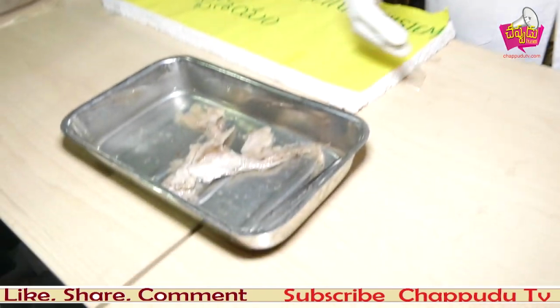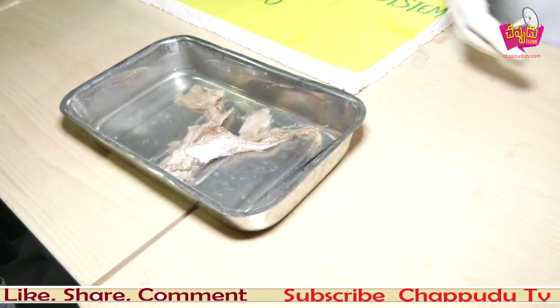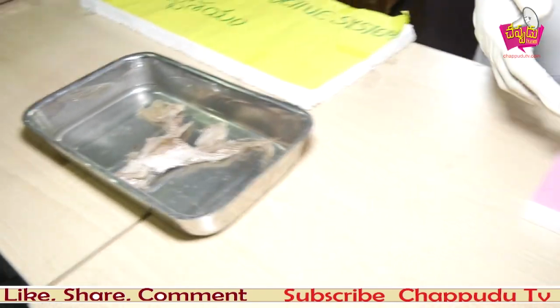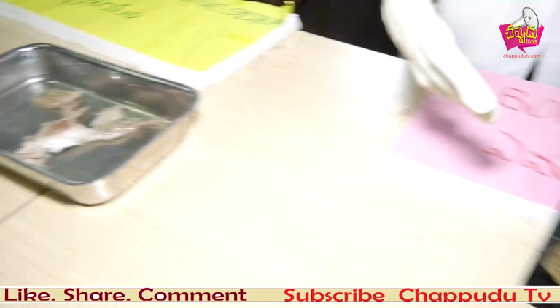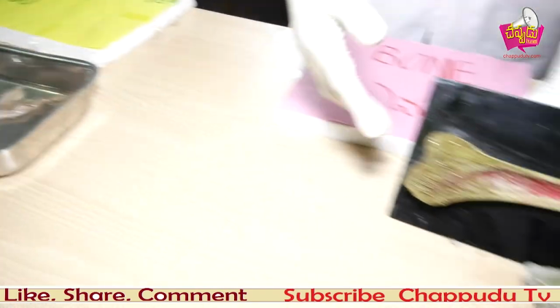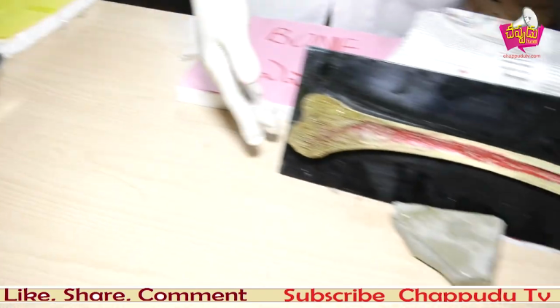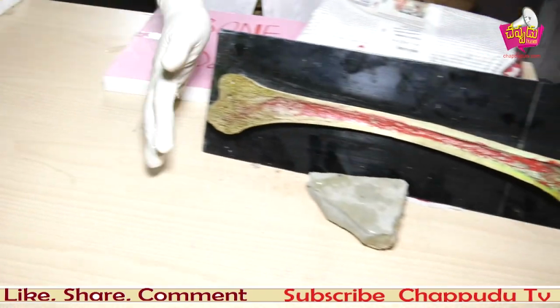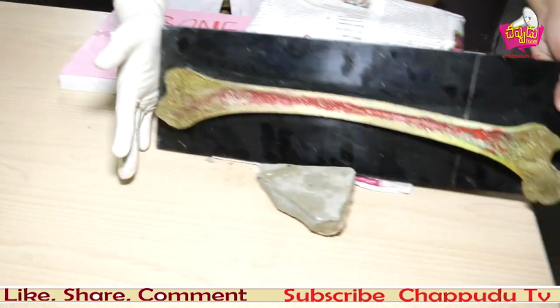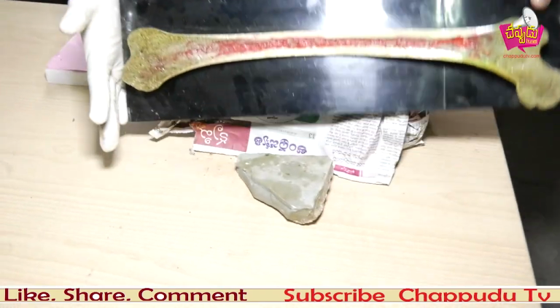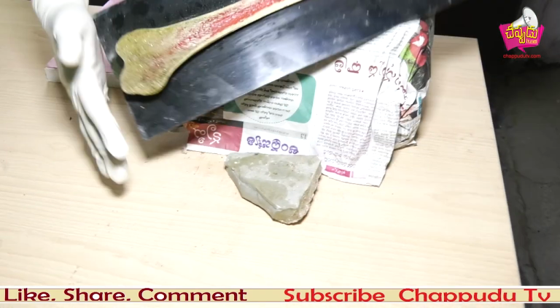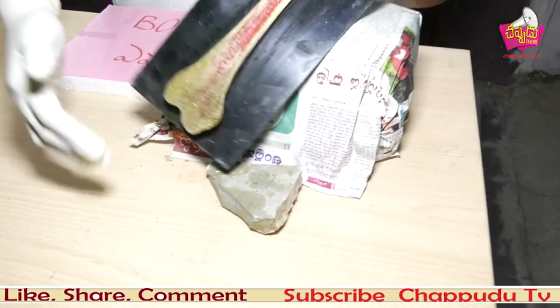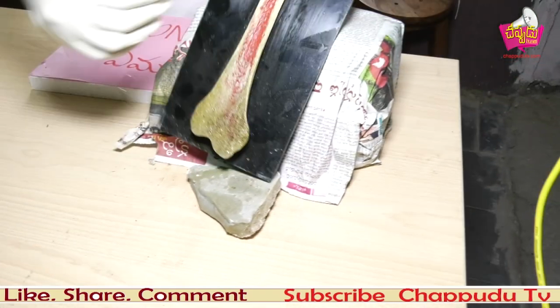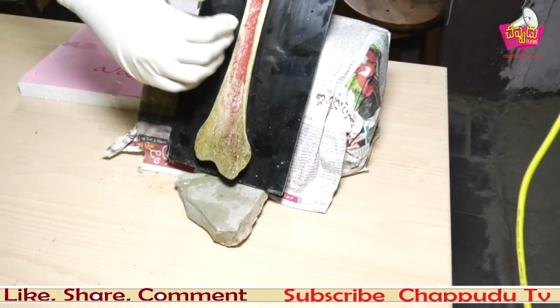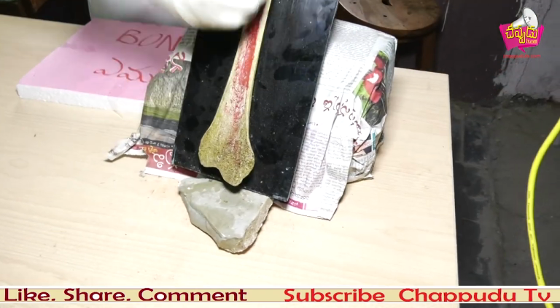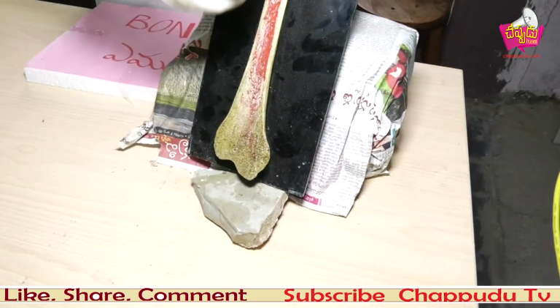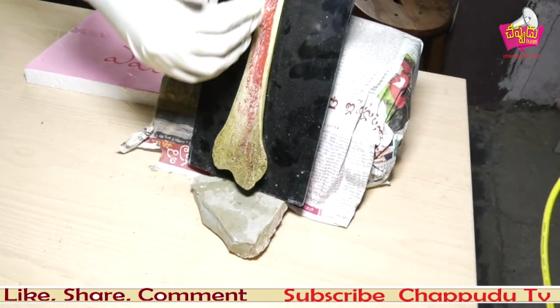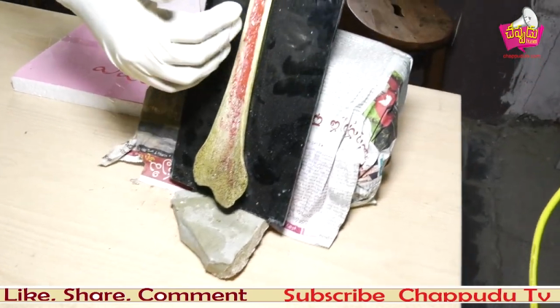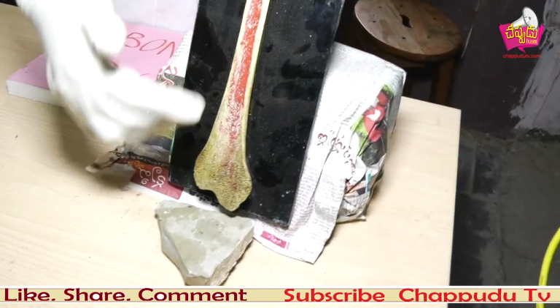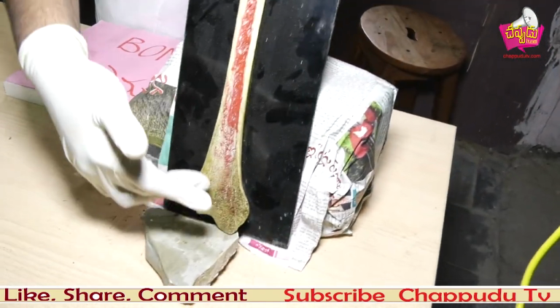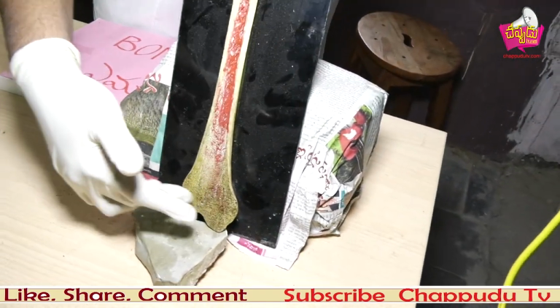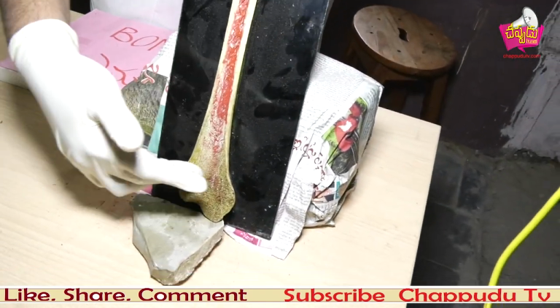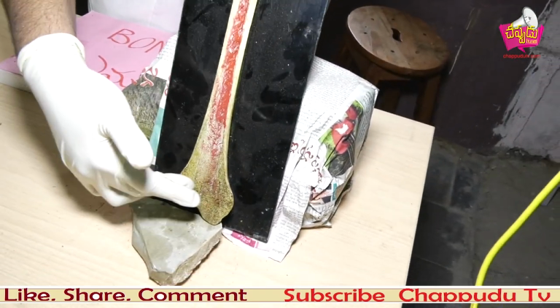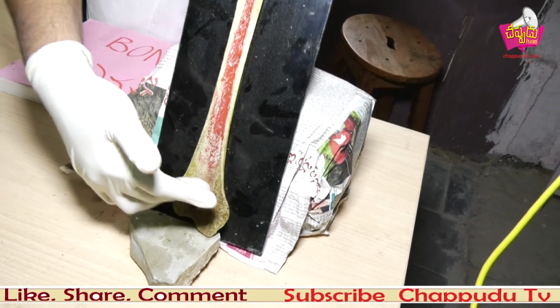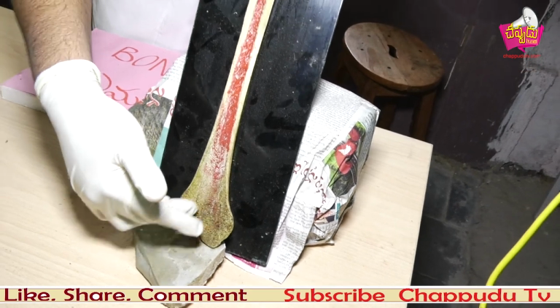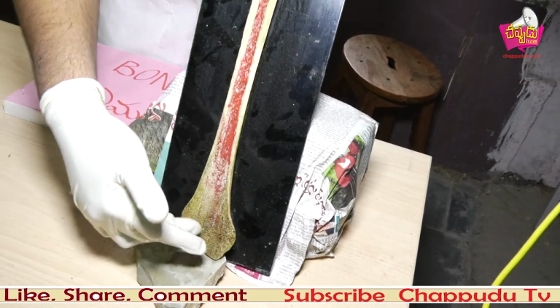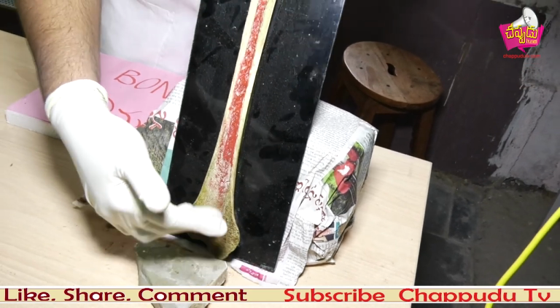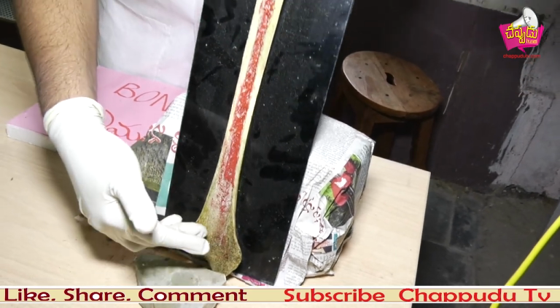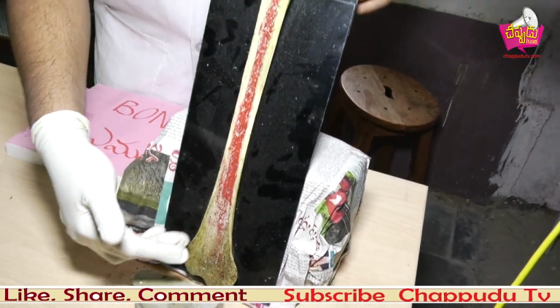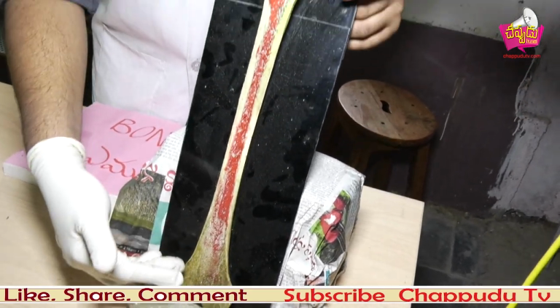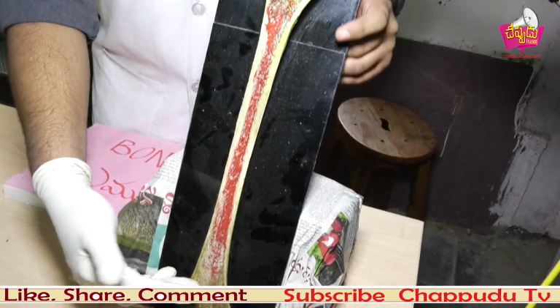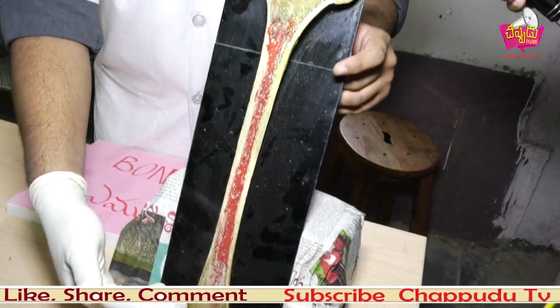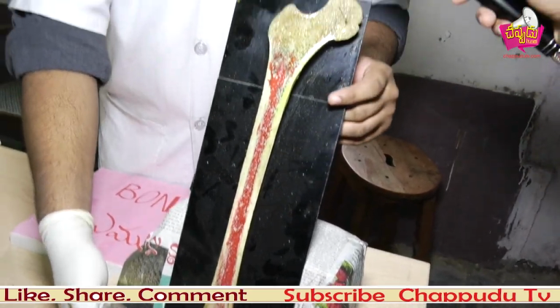Here we have the femoral bone. This is the red bone marrow, and this is the spongy part of the femoral bone.